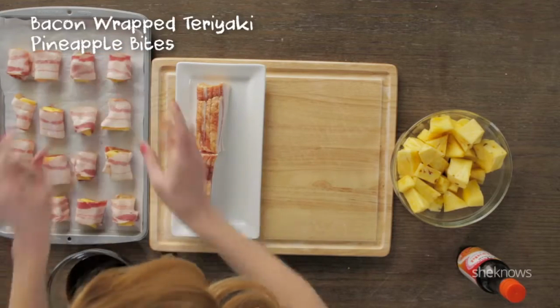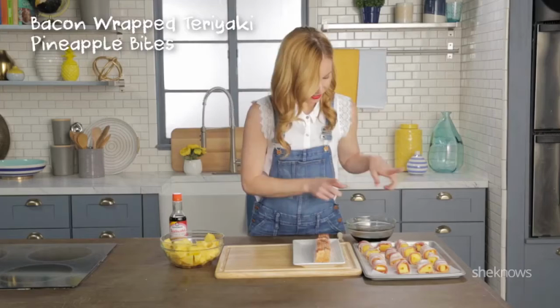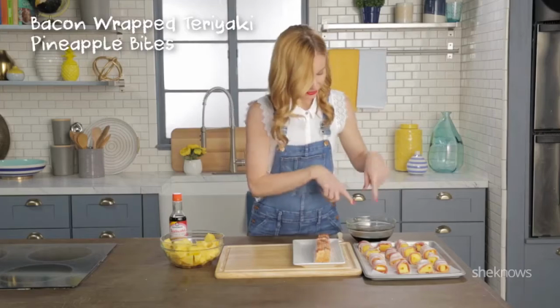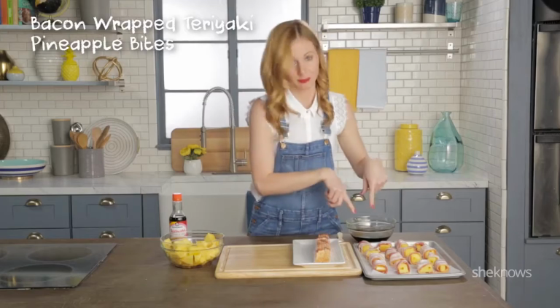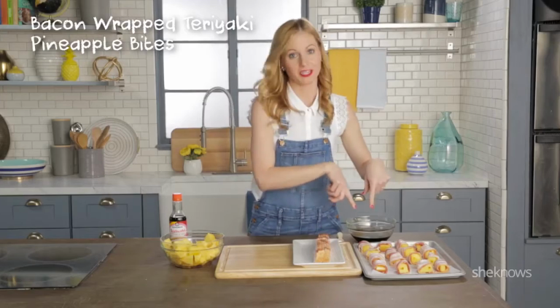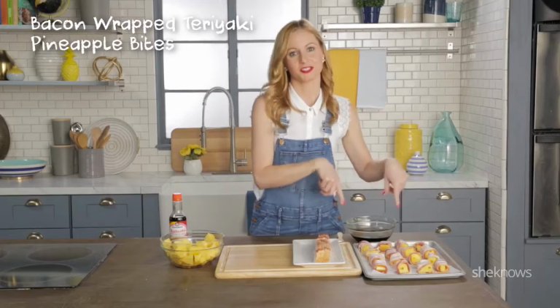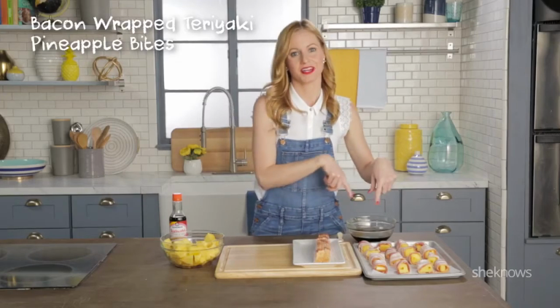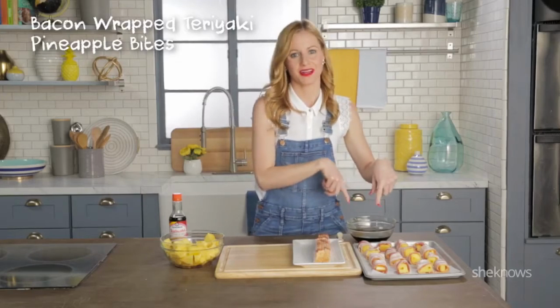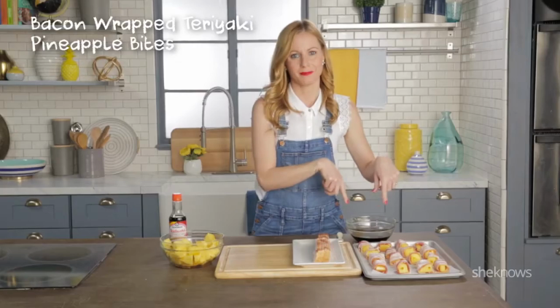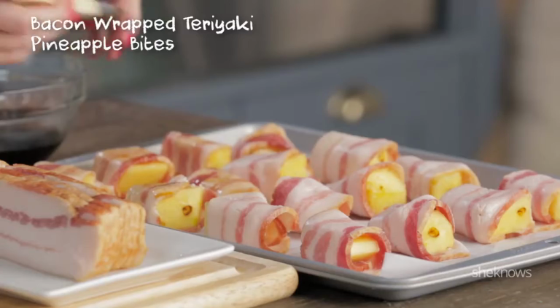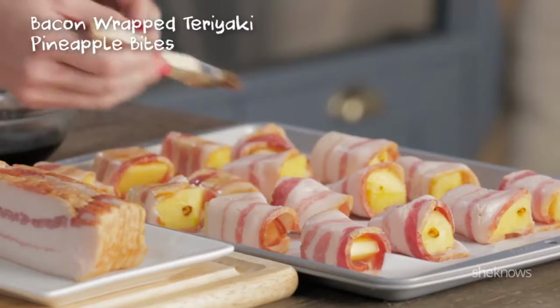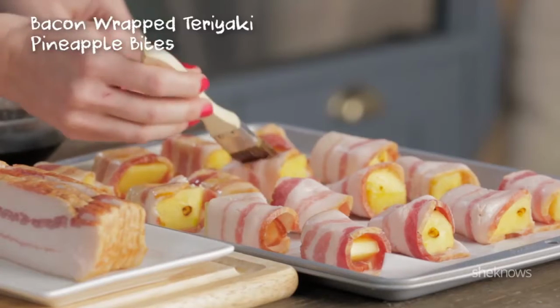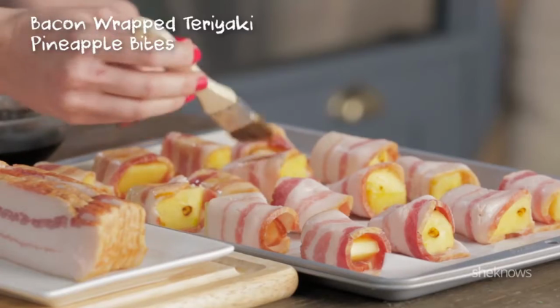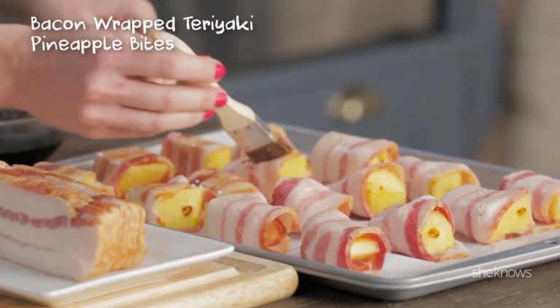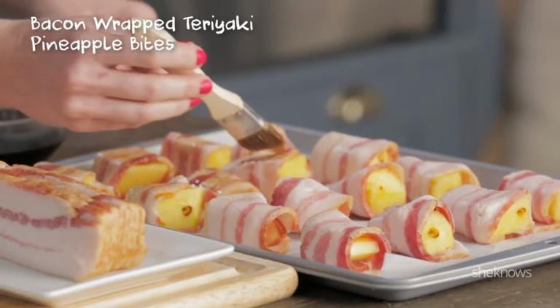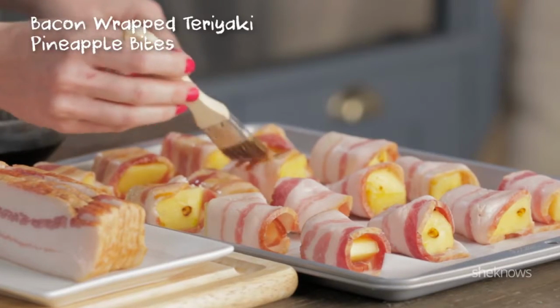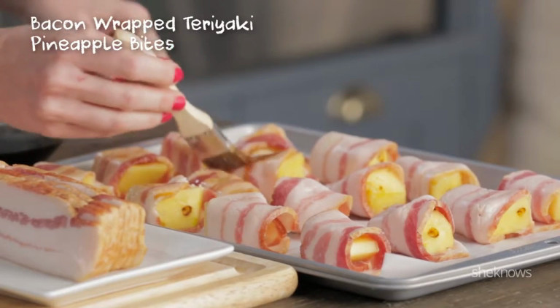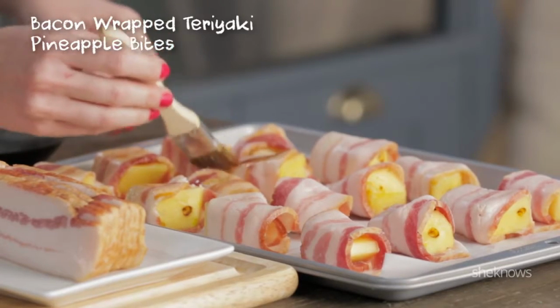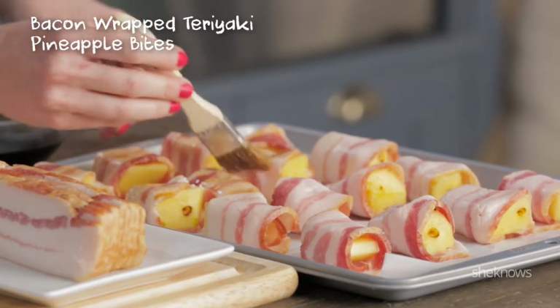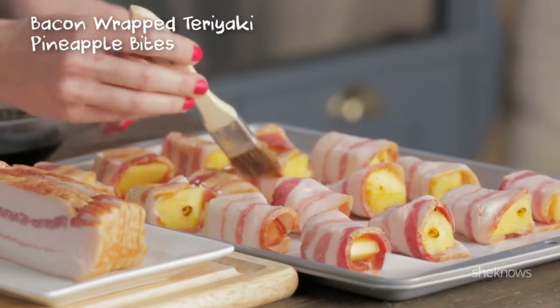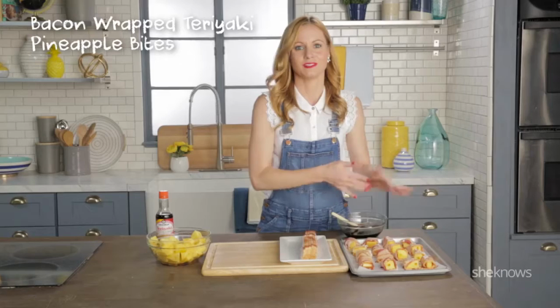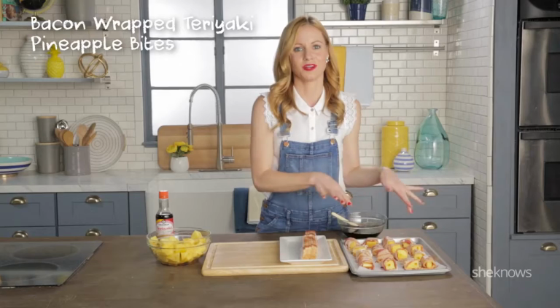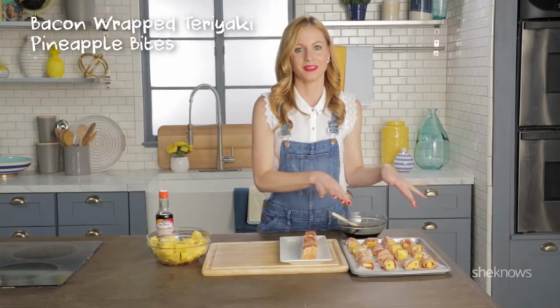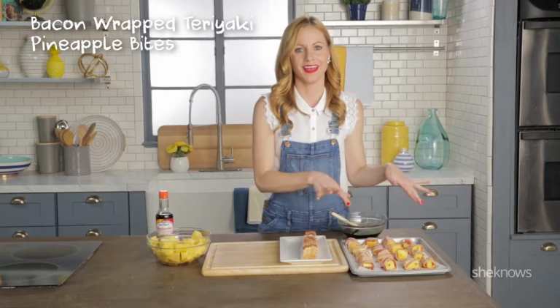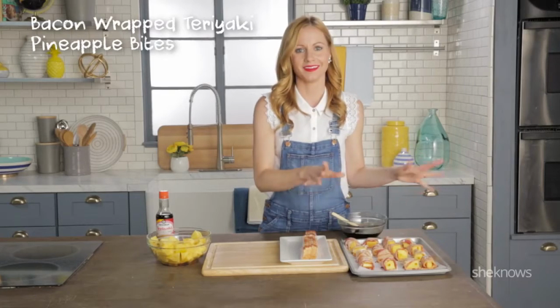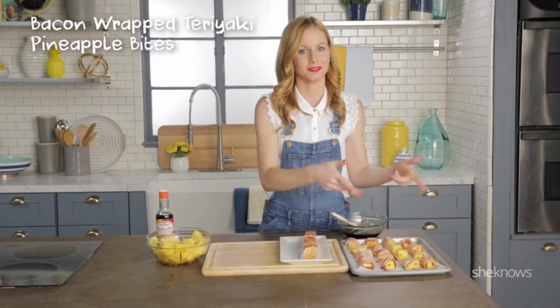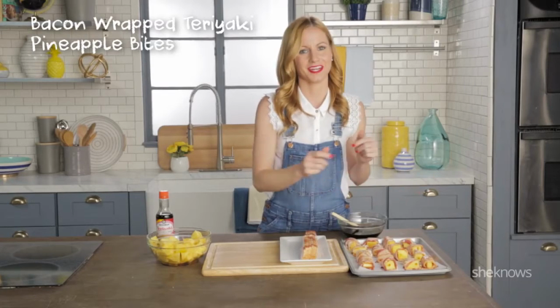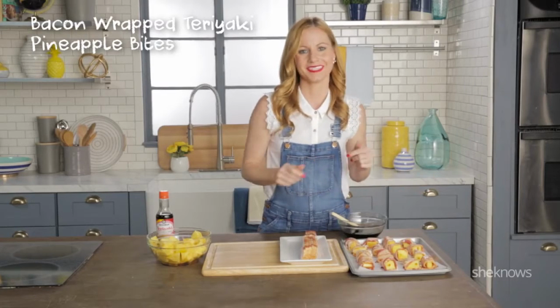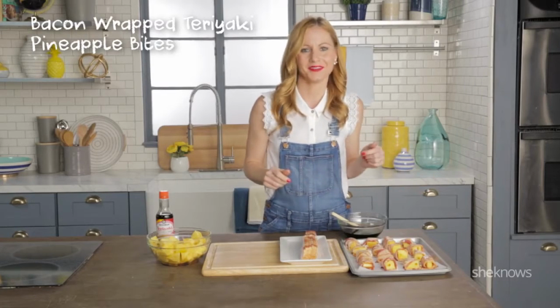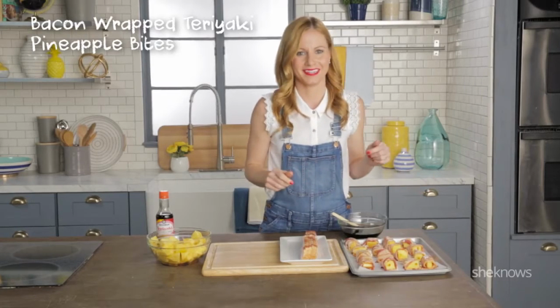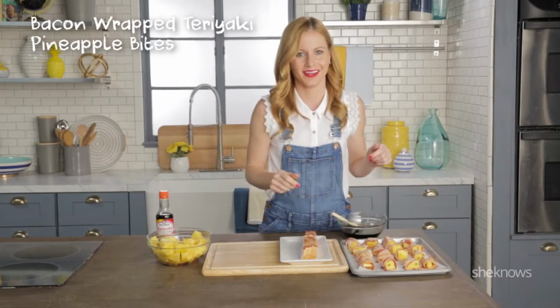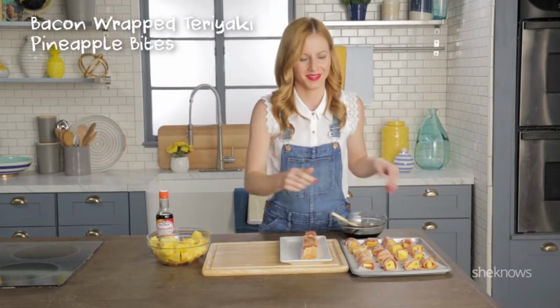Now you're gonna brush your teriyaki marinade on top of your bacon. Once you're done with that, your whole tray is gonna go into the oven.